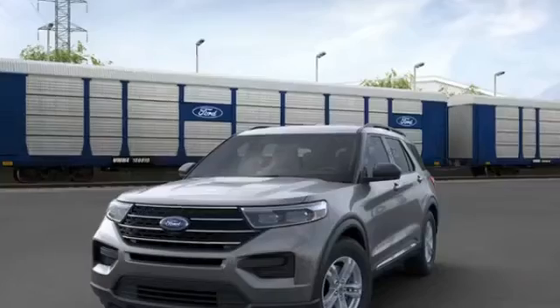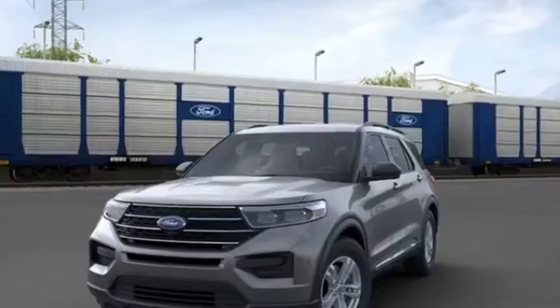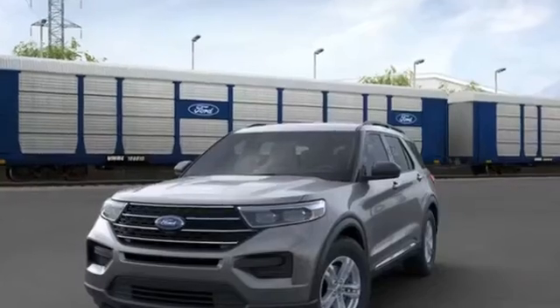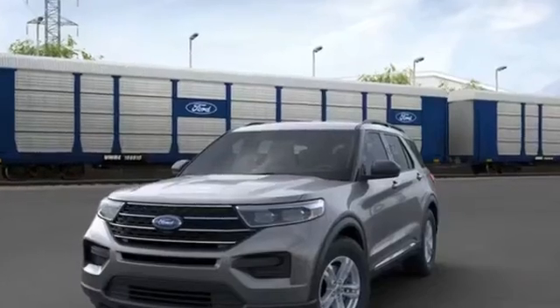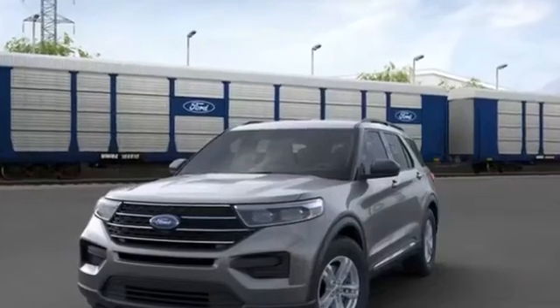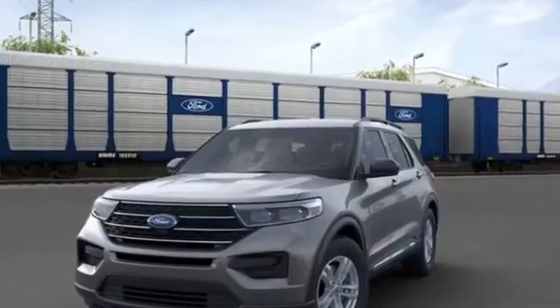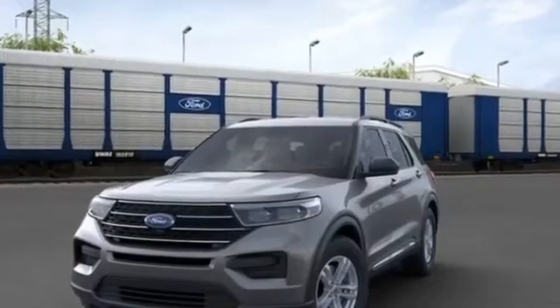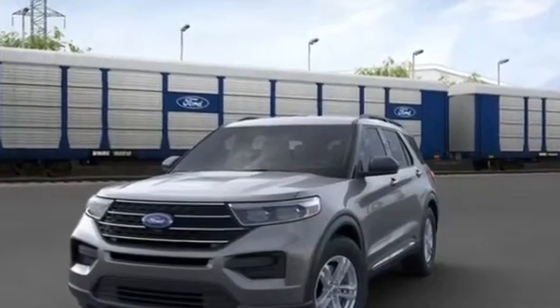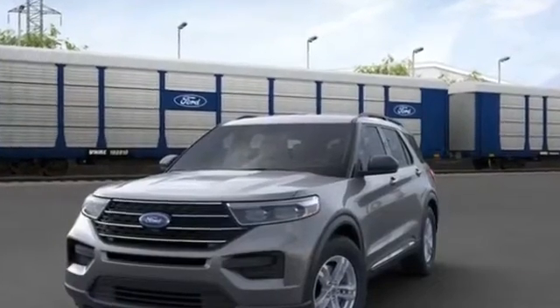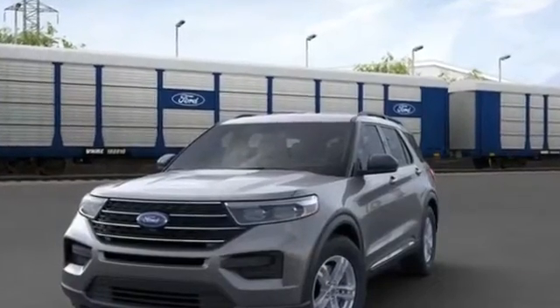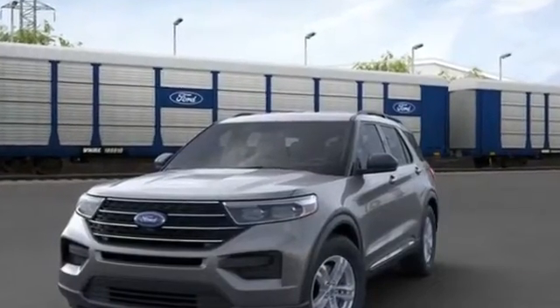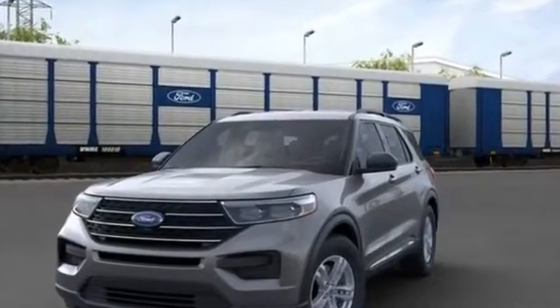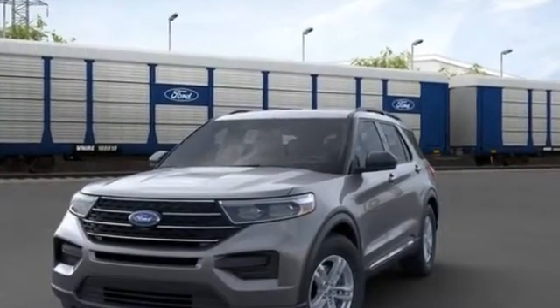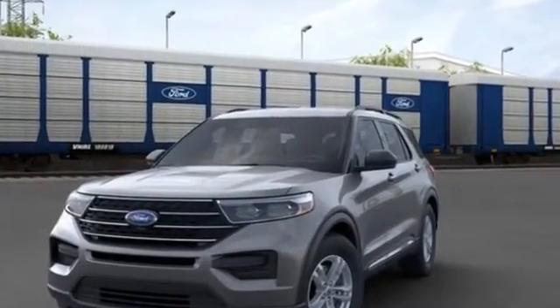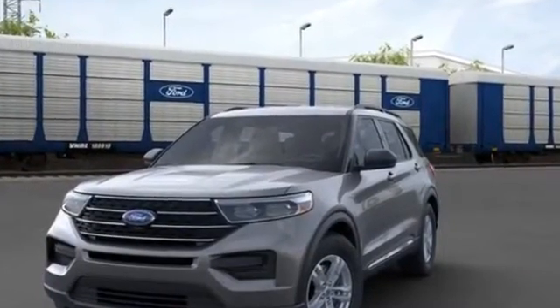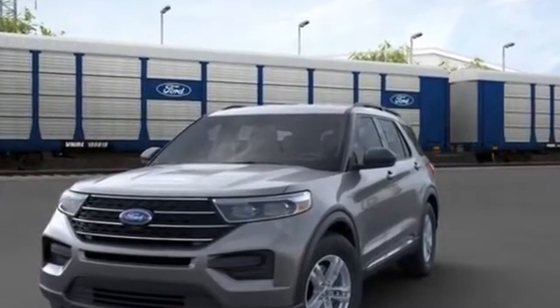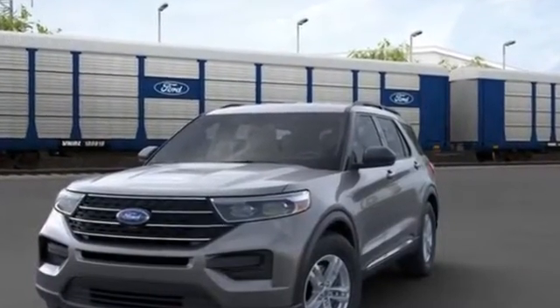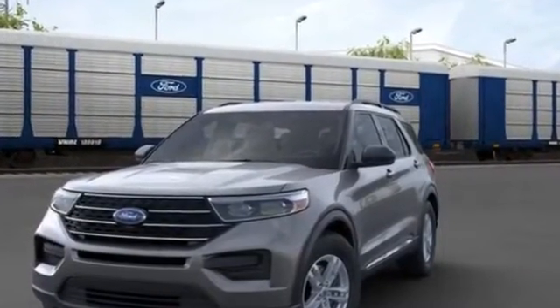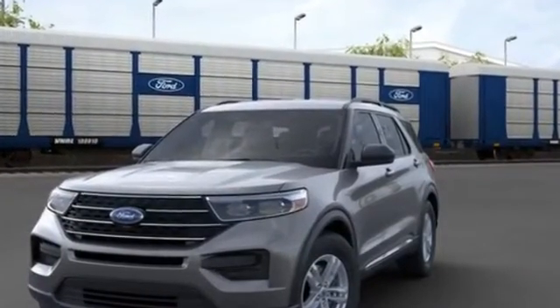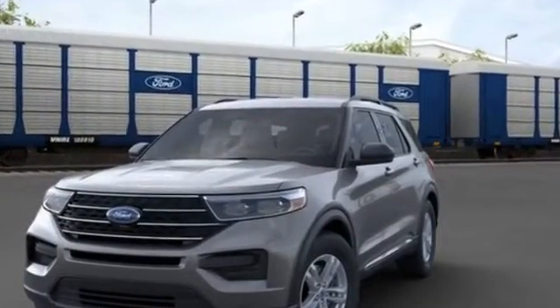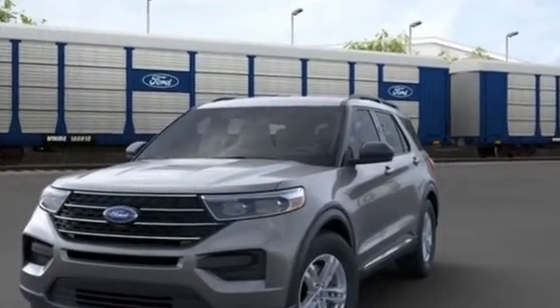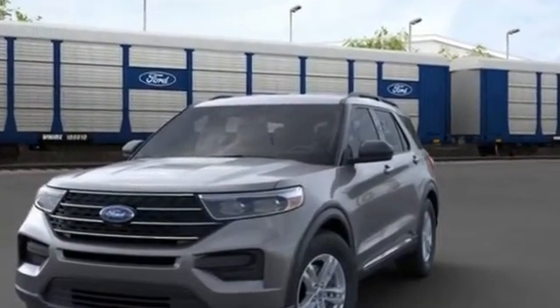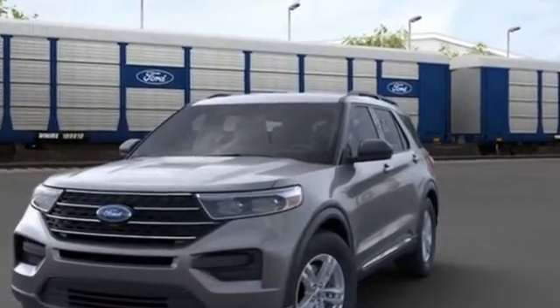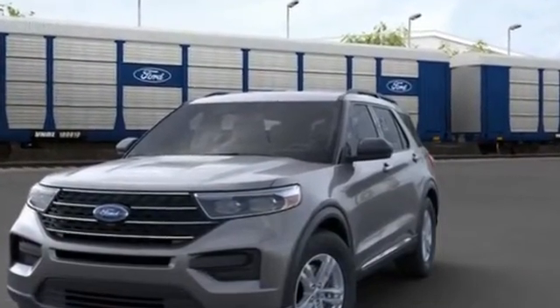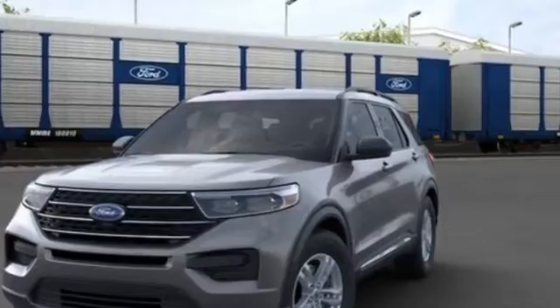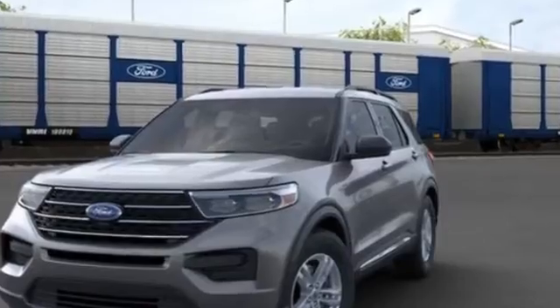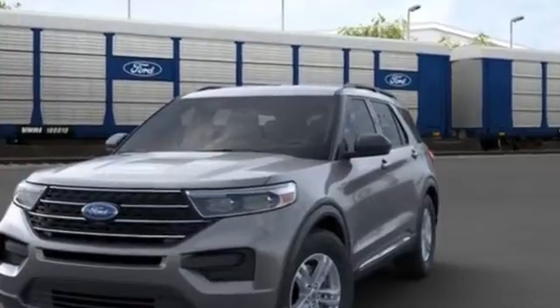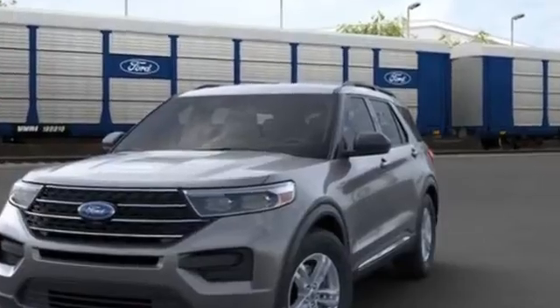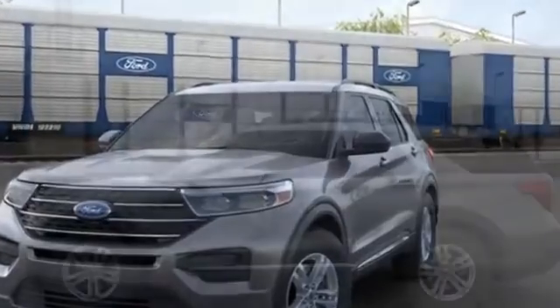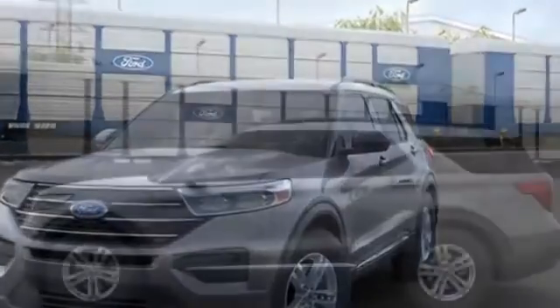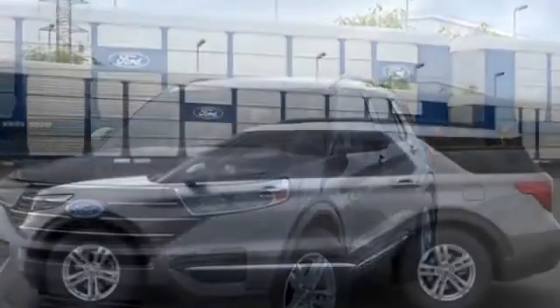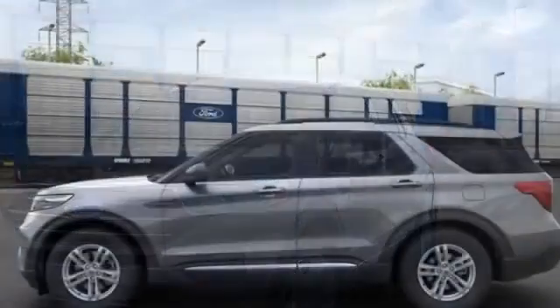2021 Ford Explorer. If you're looking for extras, look no further than these built-in features.